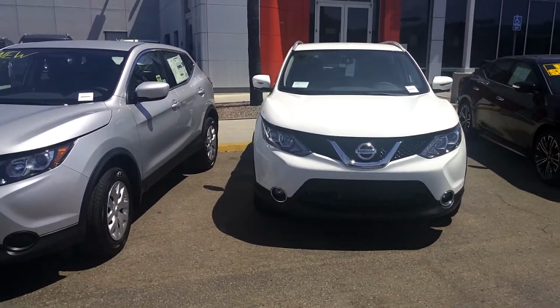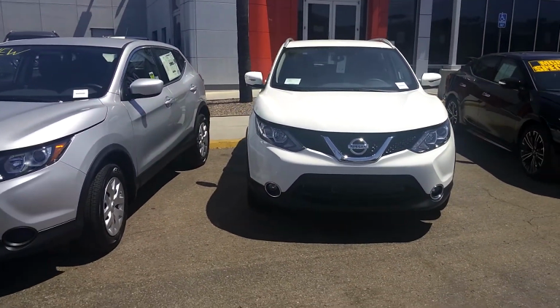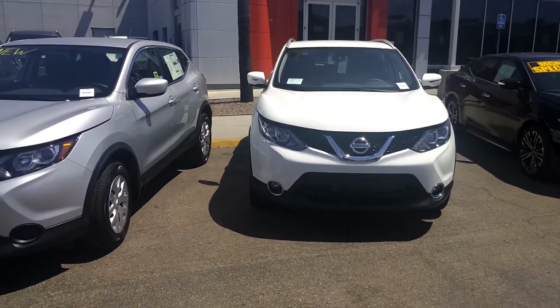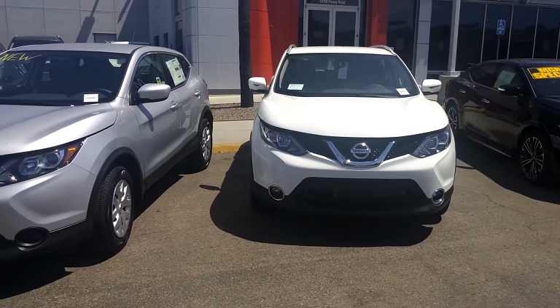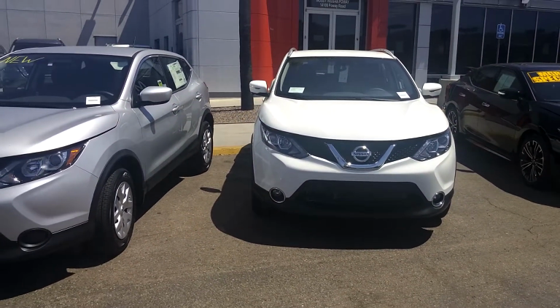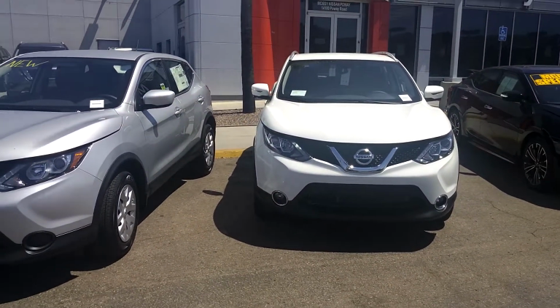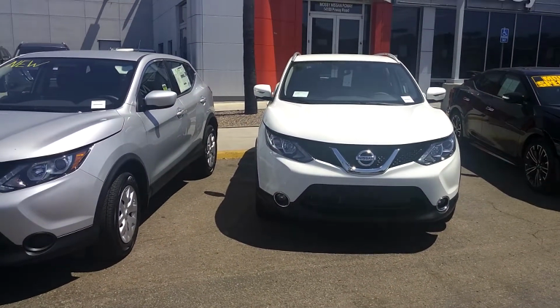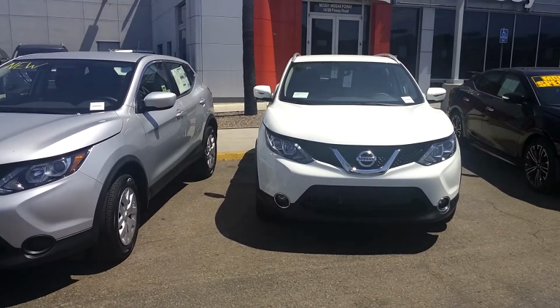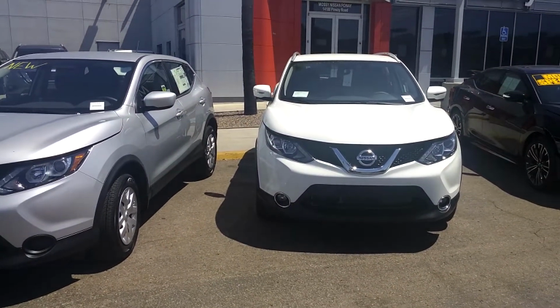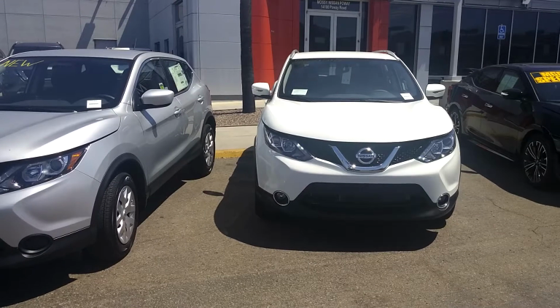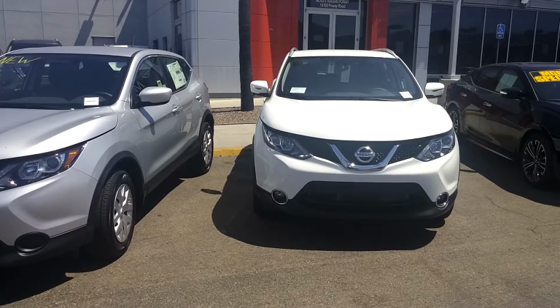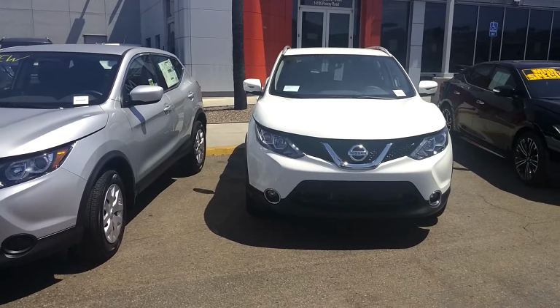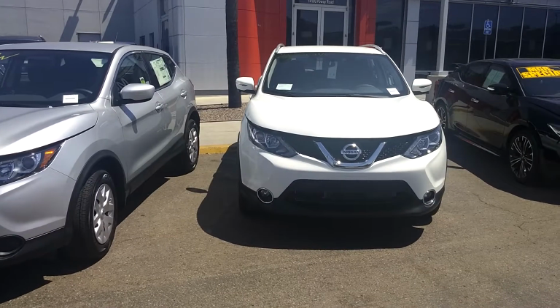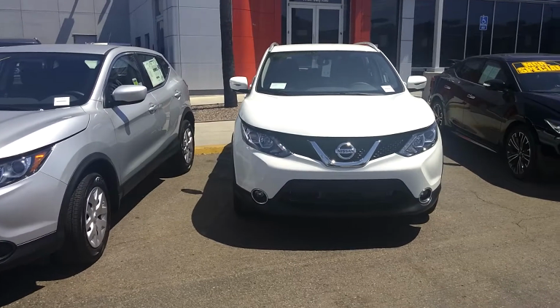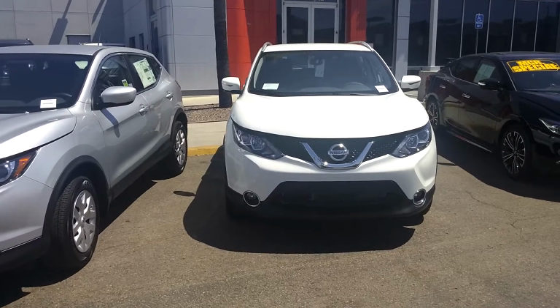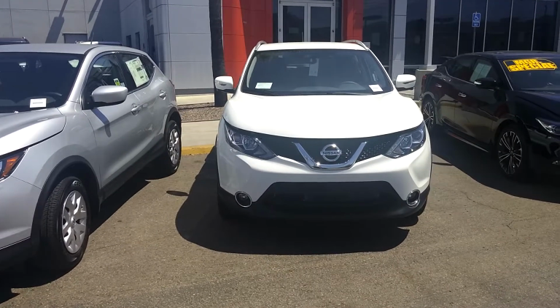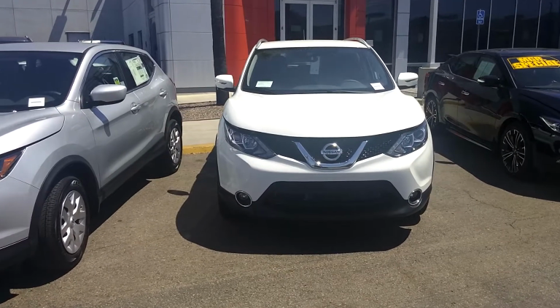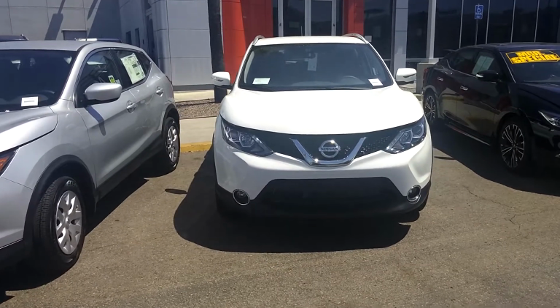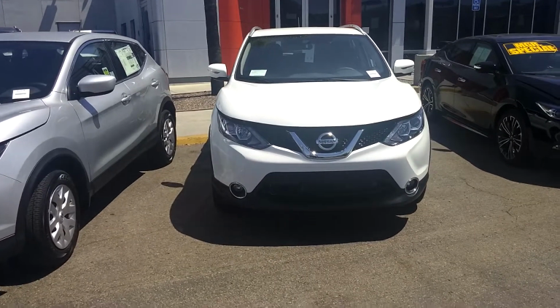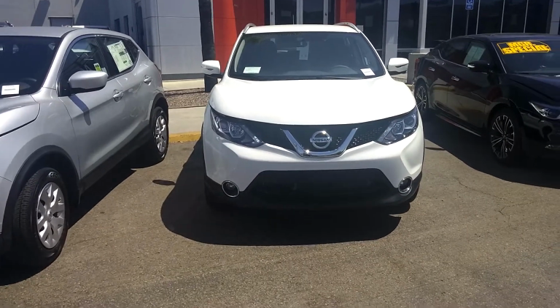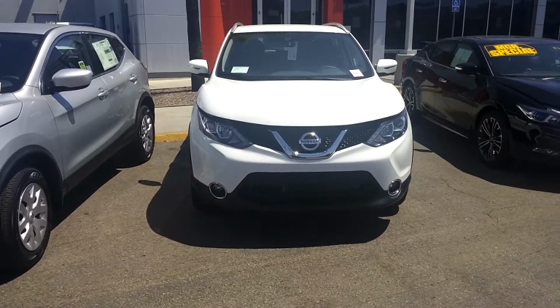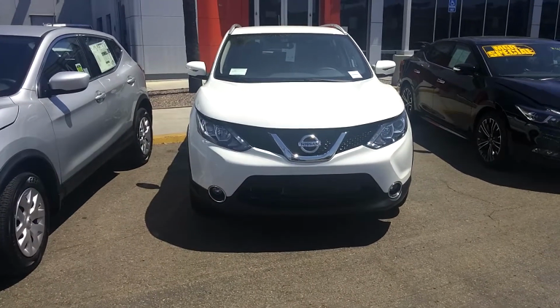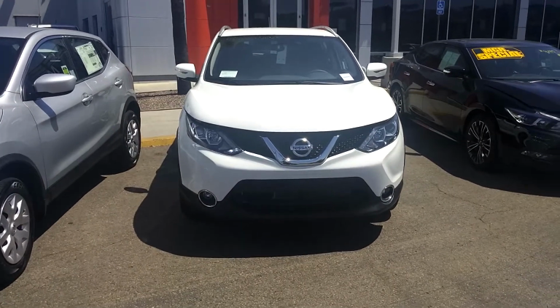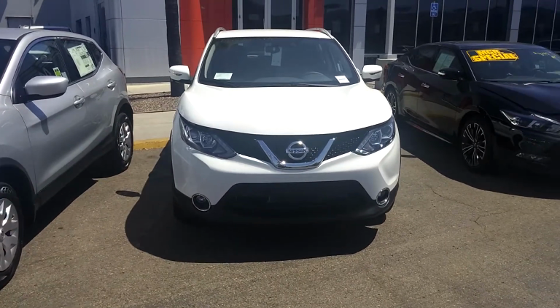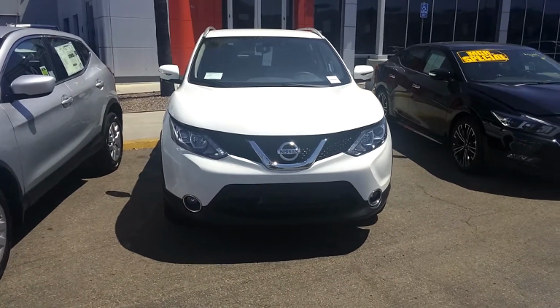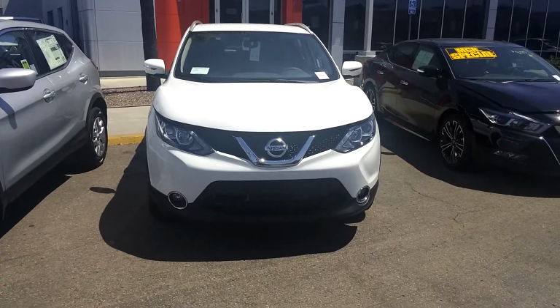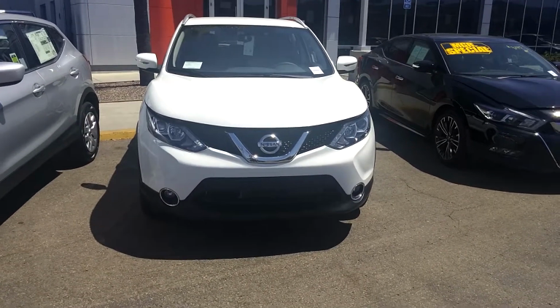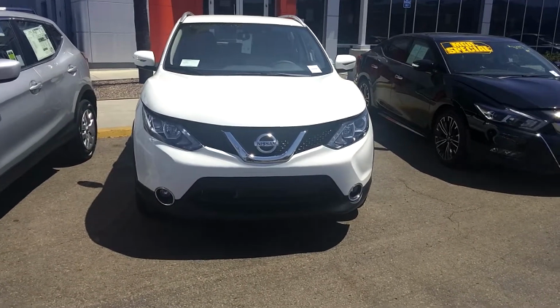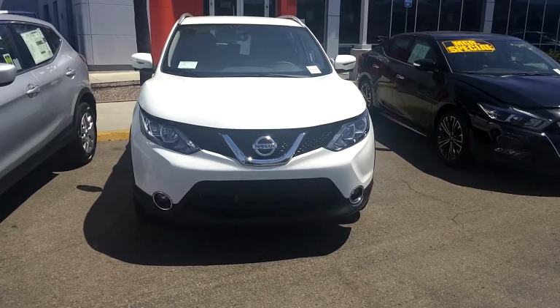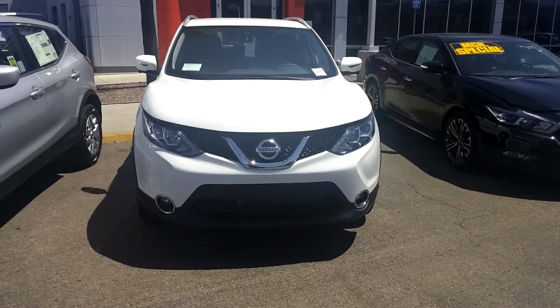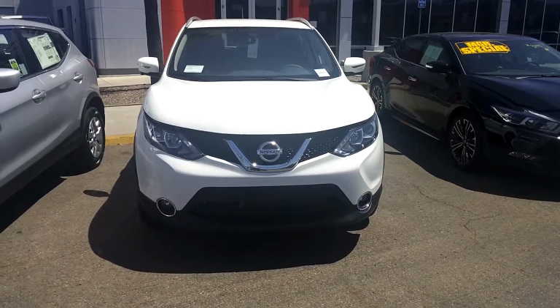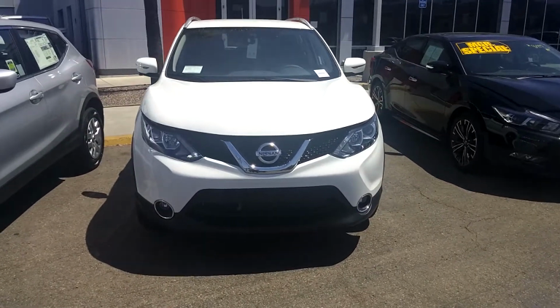I'm looking forward to having you come in so we can take the Rogue Sport for a test drive.